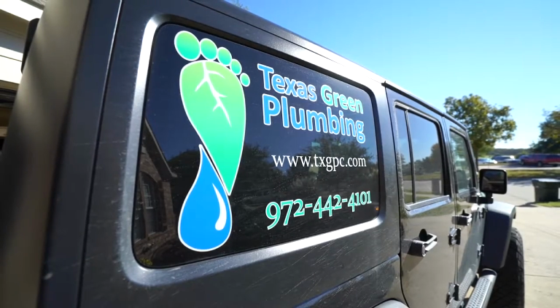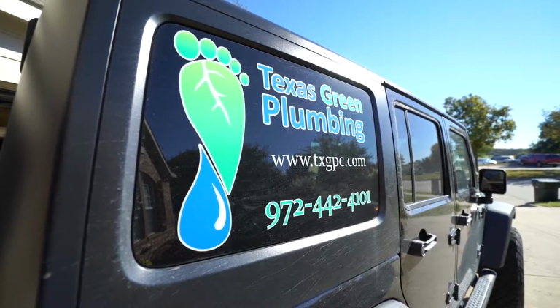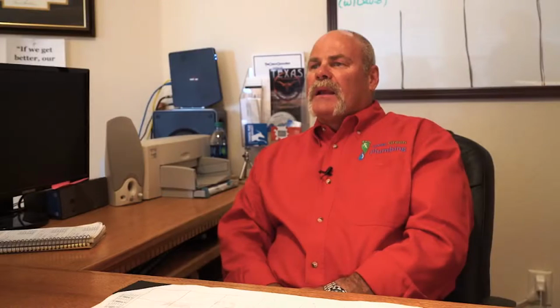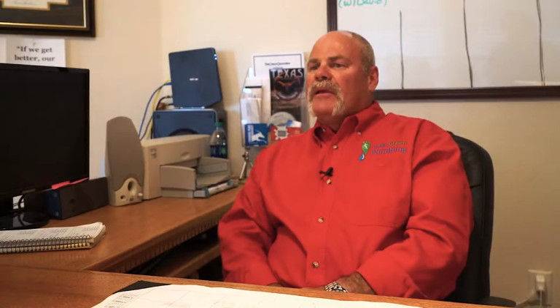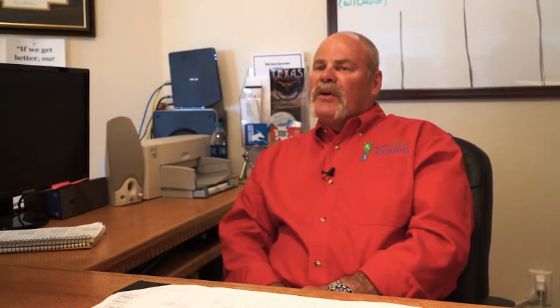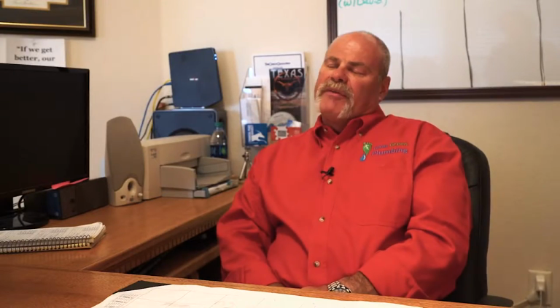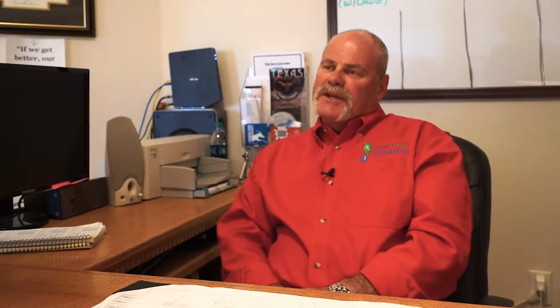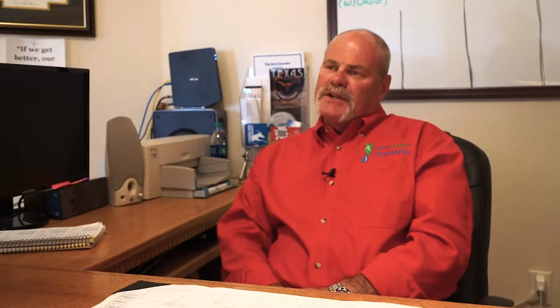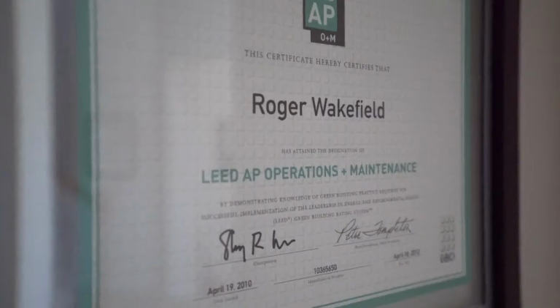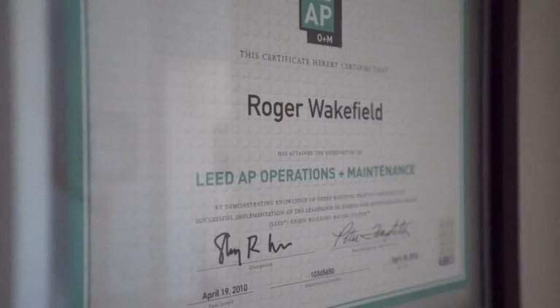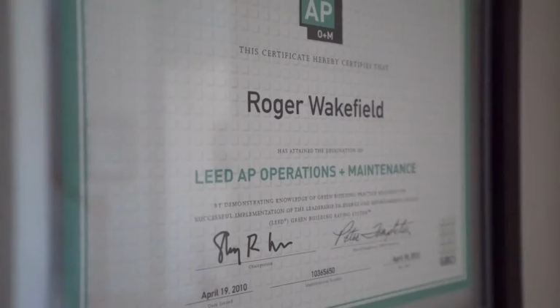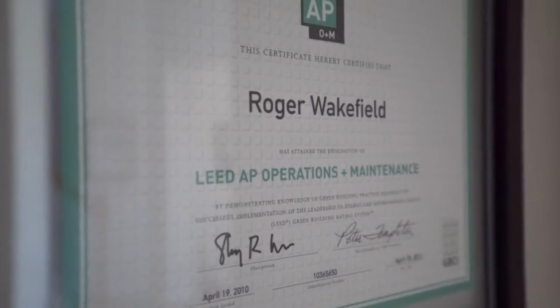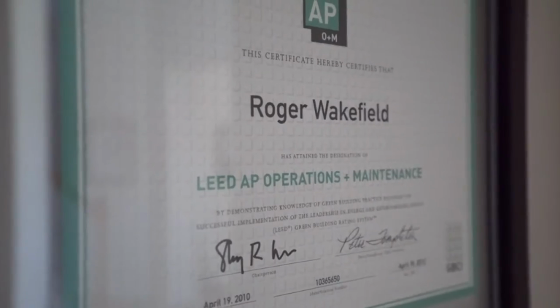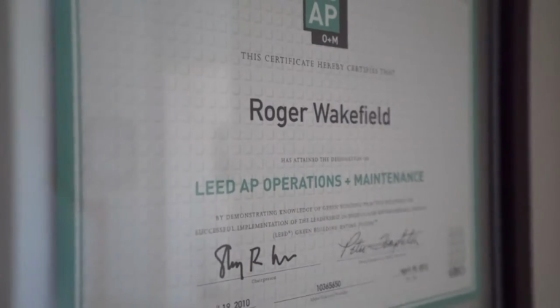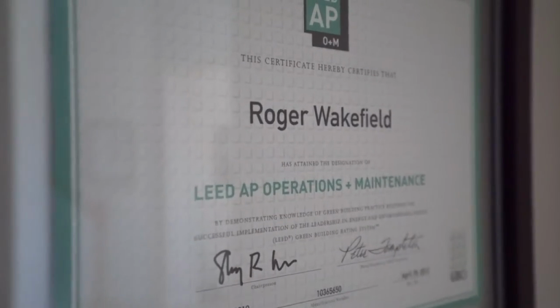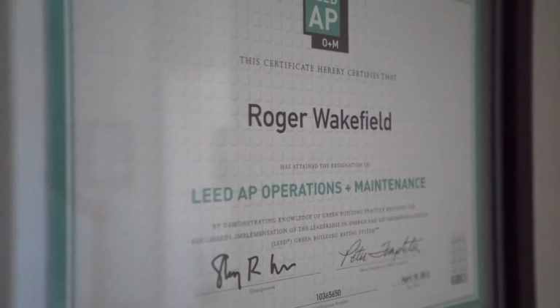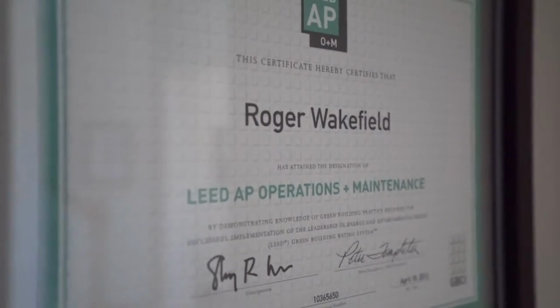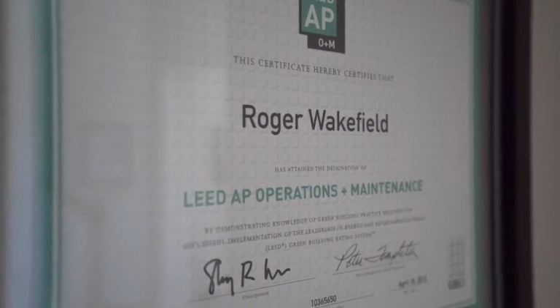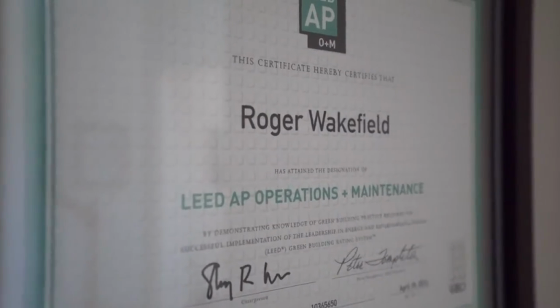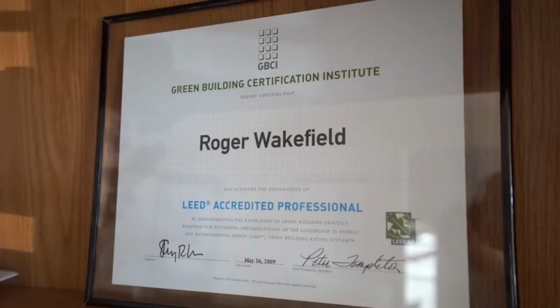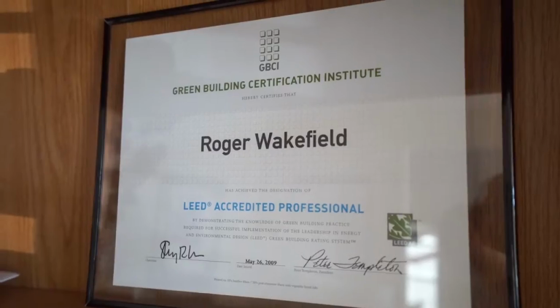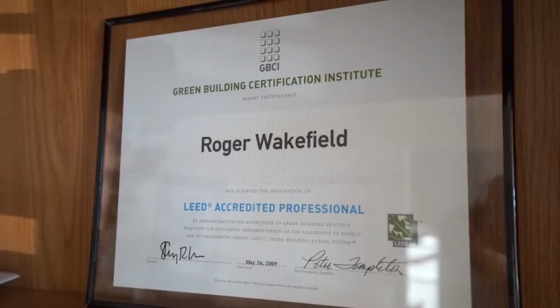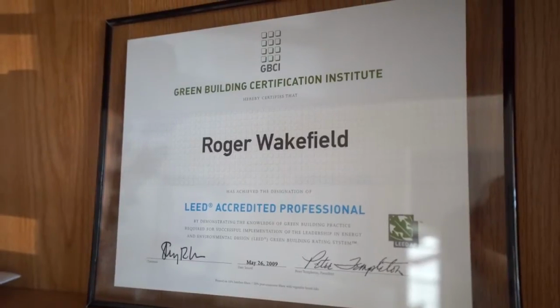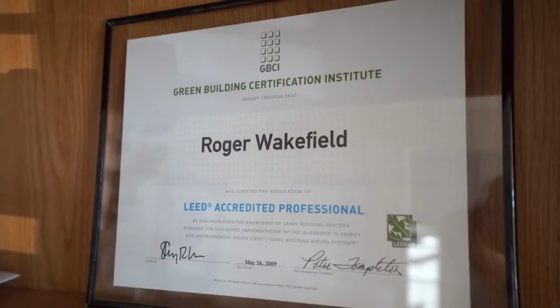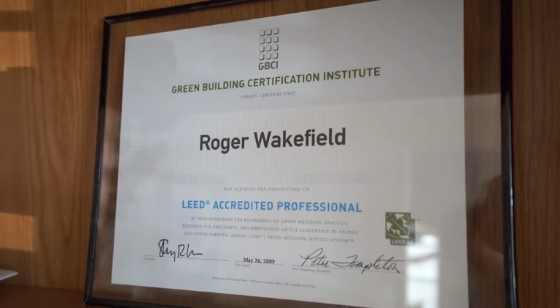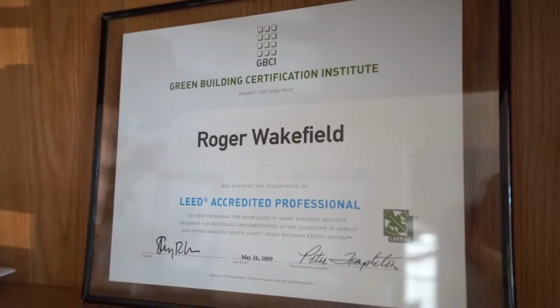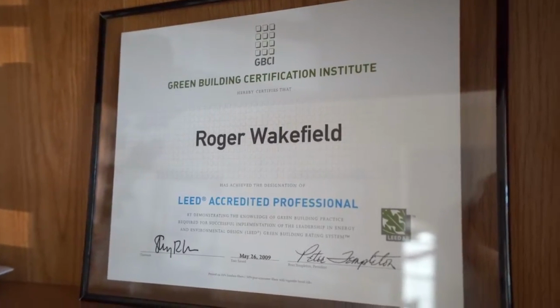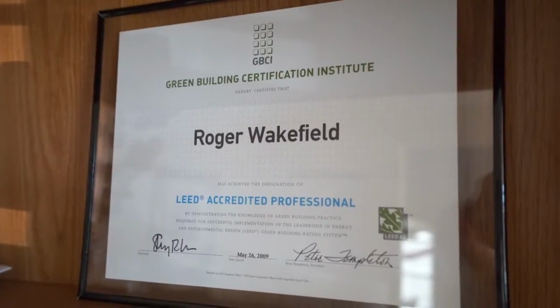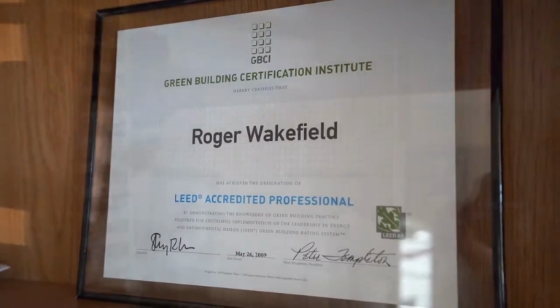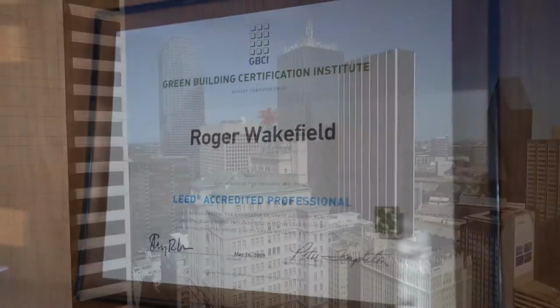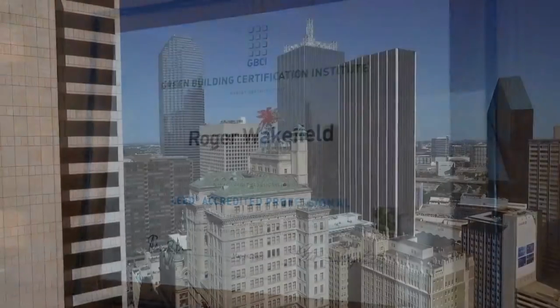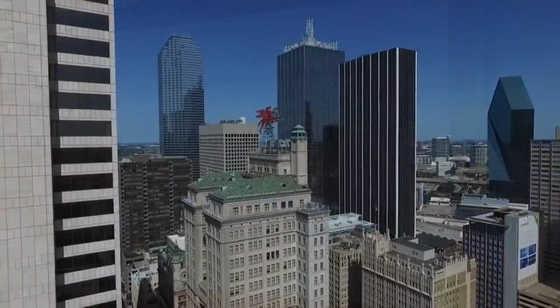I got a LEED certification when I worked for a large mechanical contractor. We were building some of the biggest buildings in Dallas.